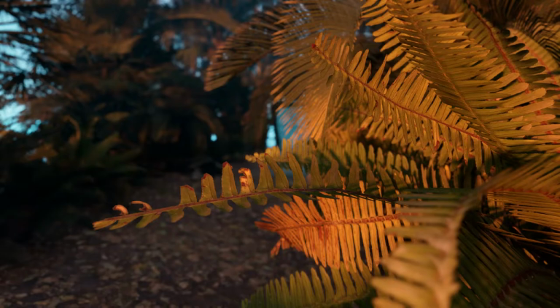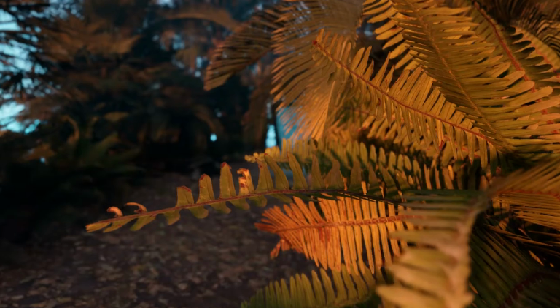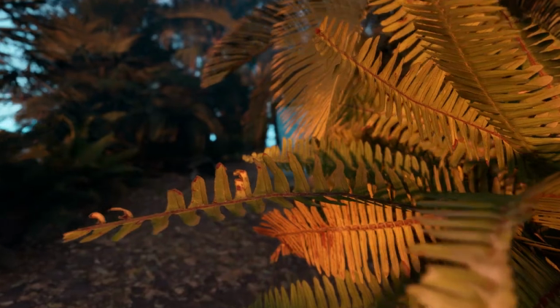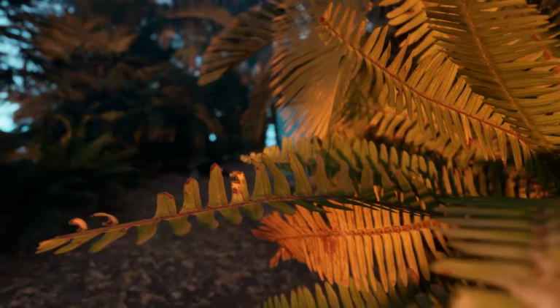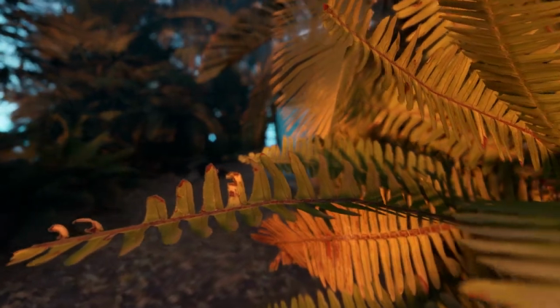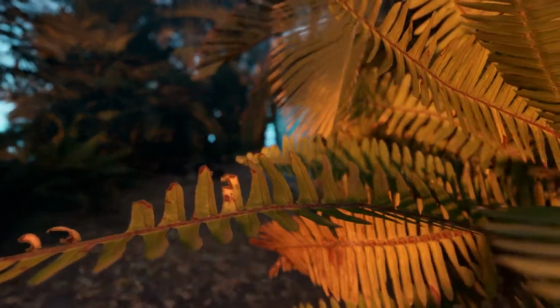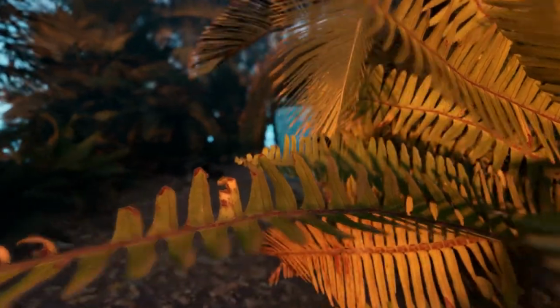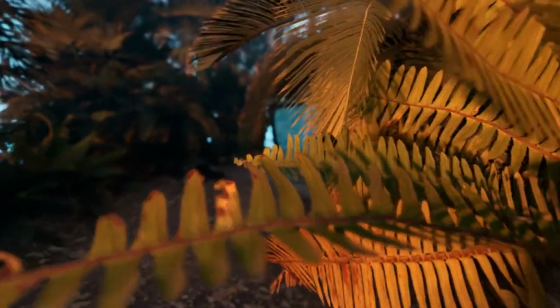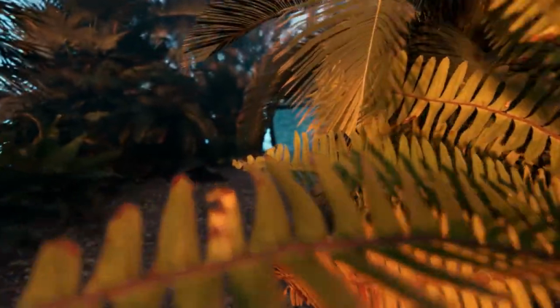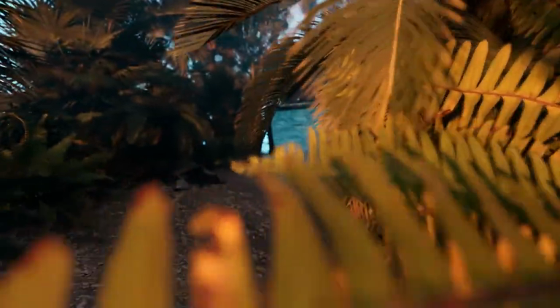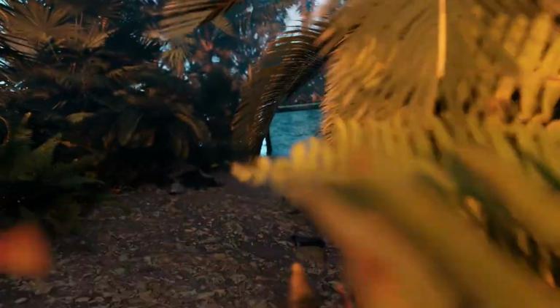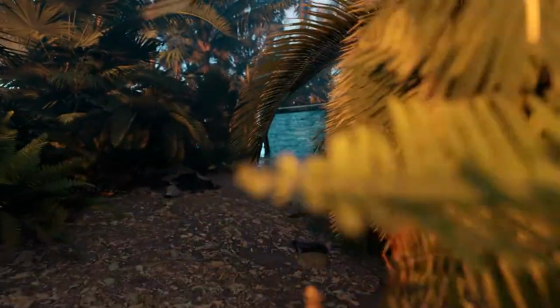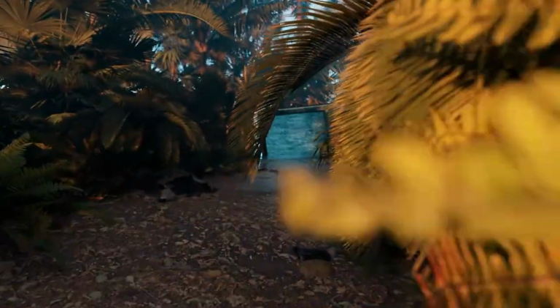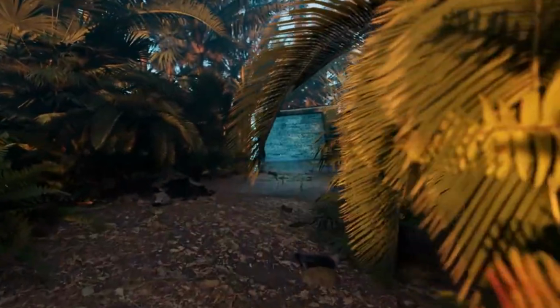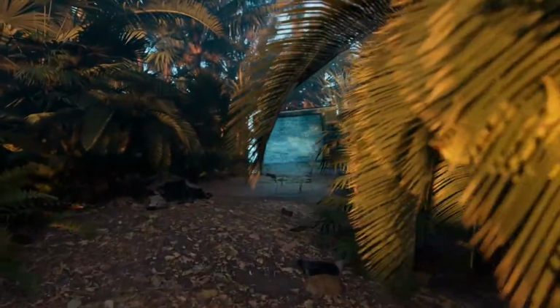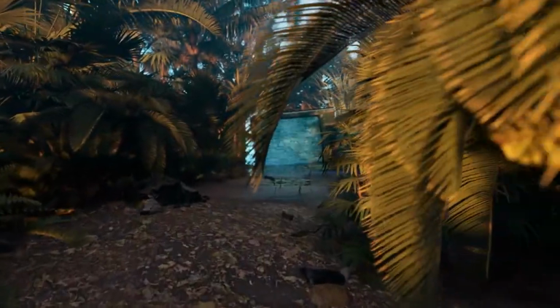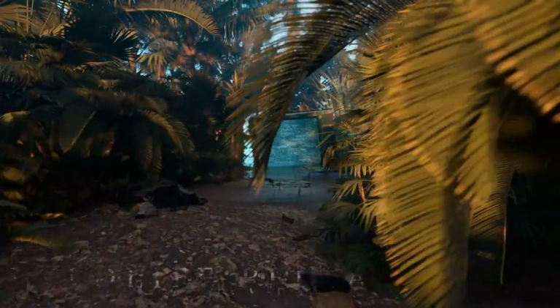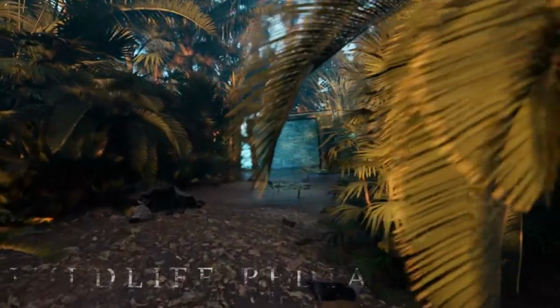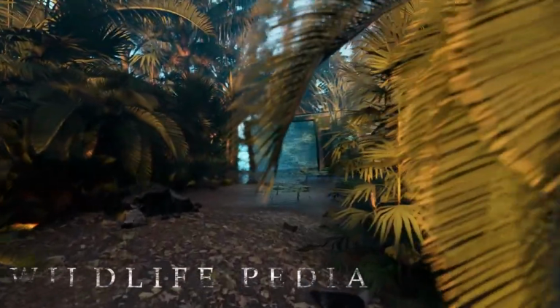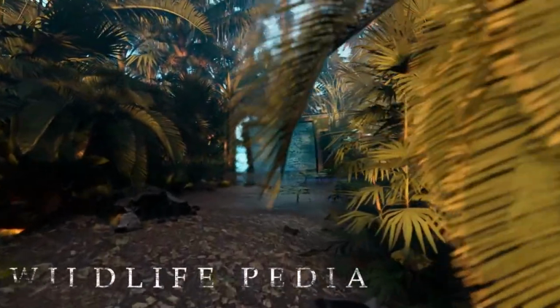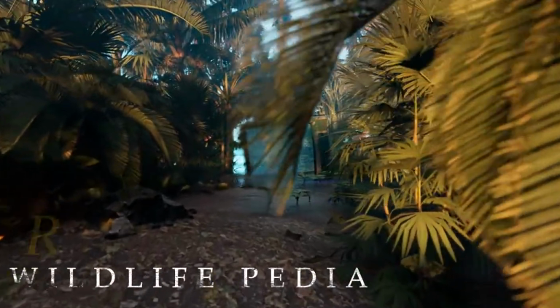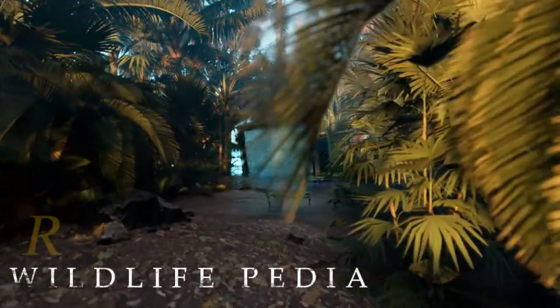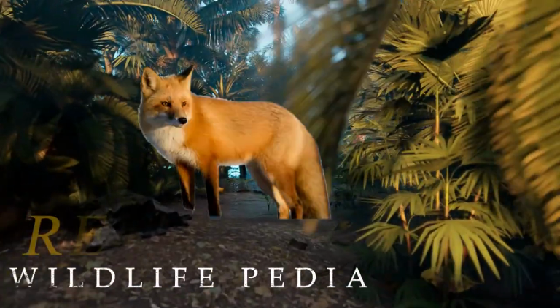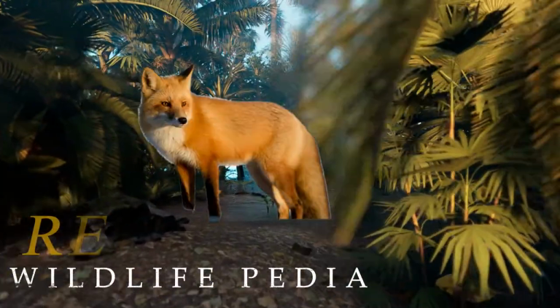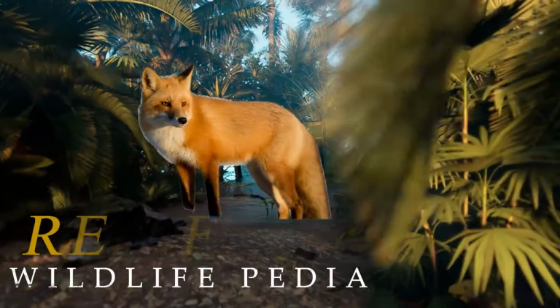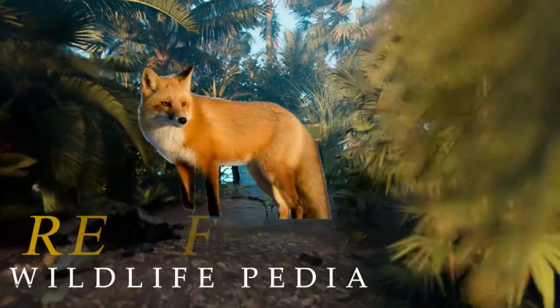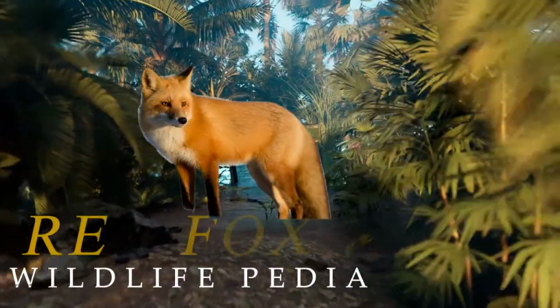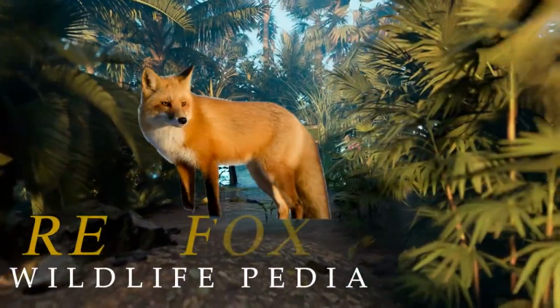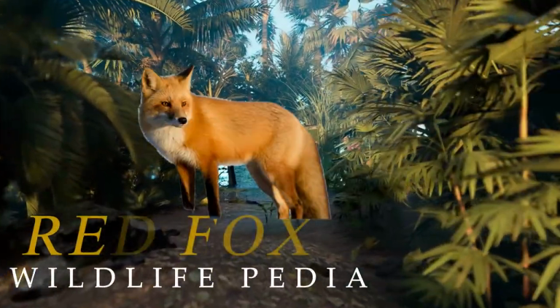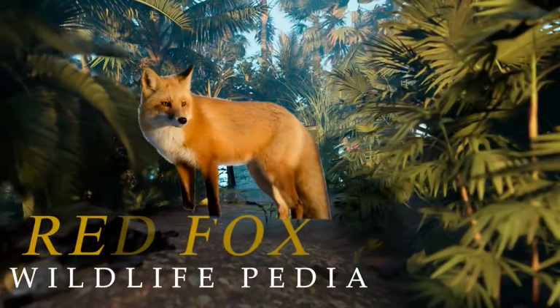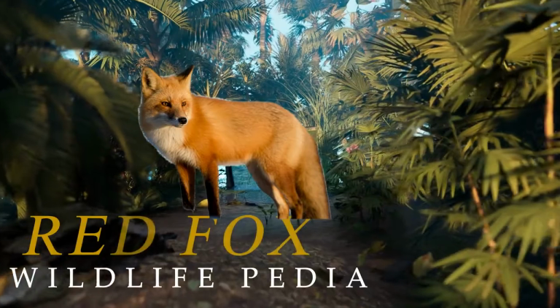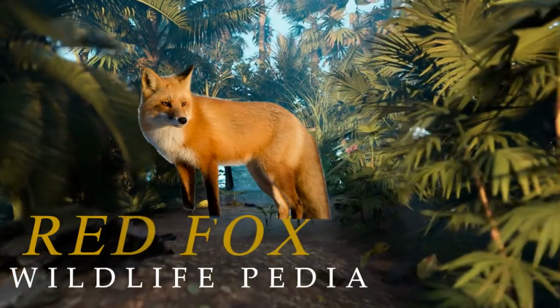Hello friends, welcome to Wildlifepedia. Today let's talk about some facts you didn't know about red fox.